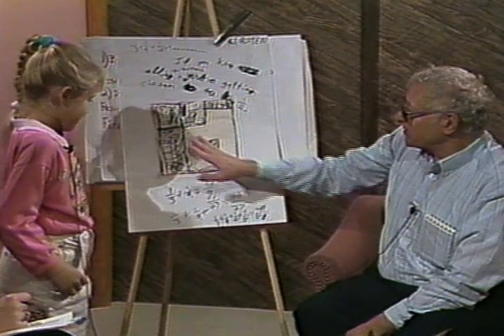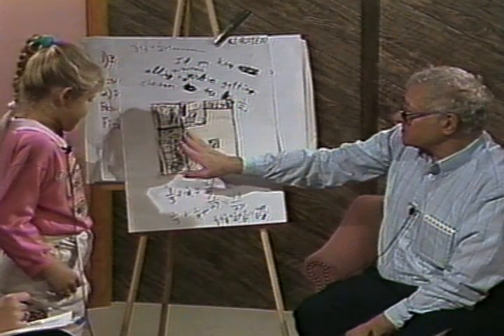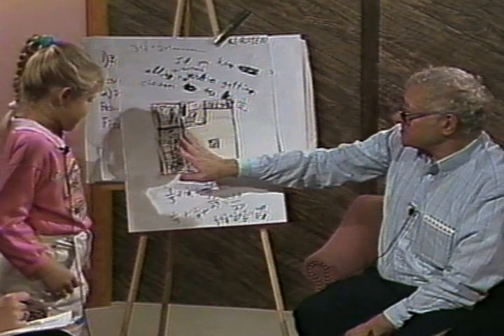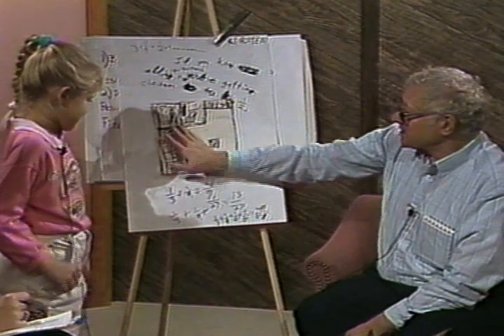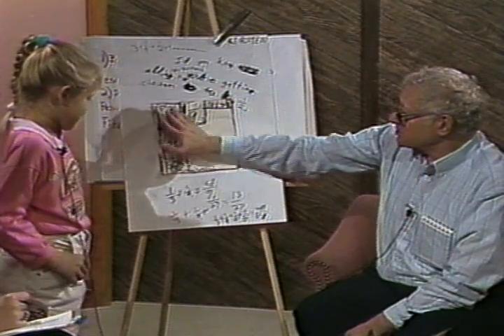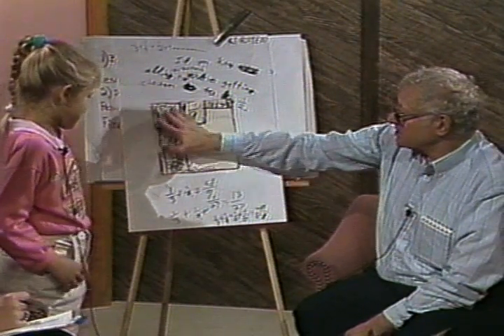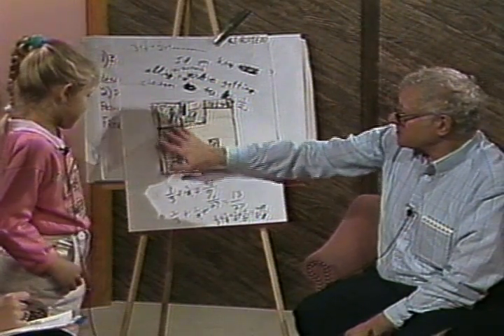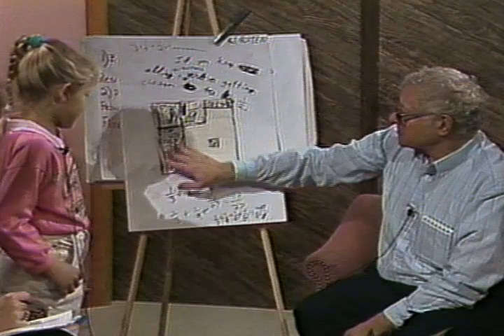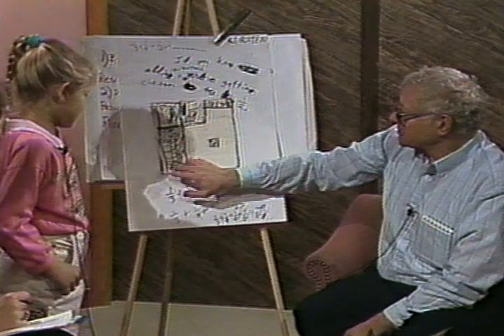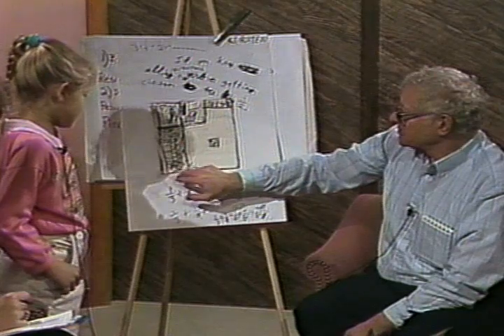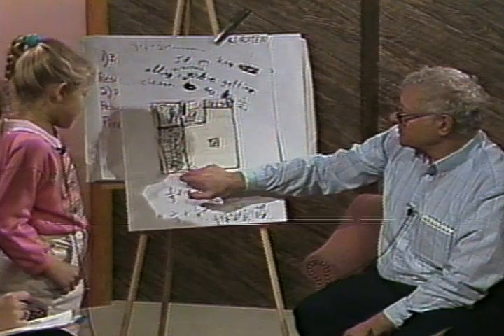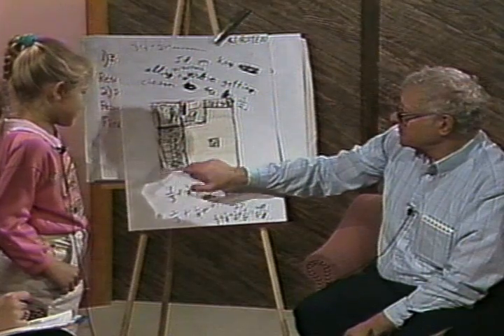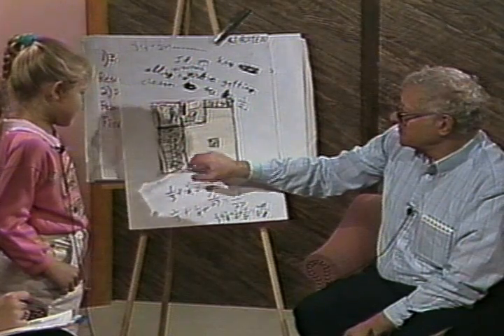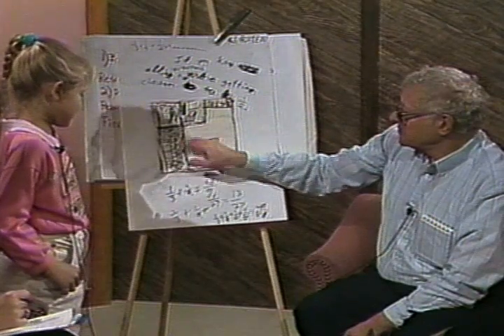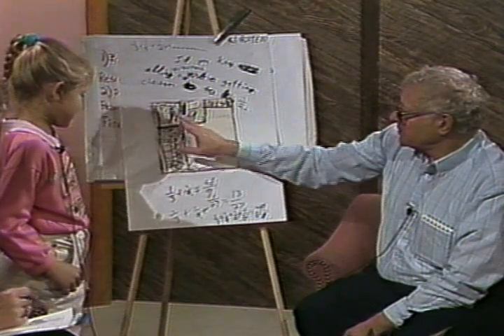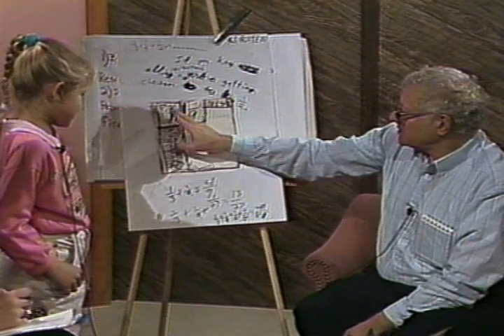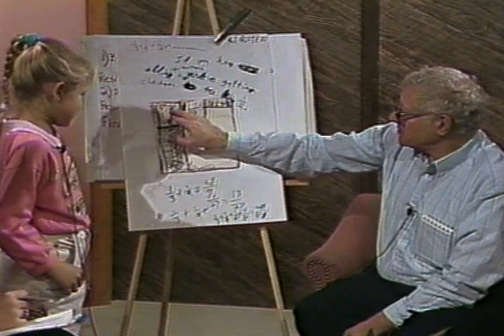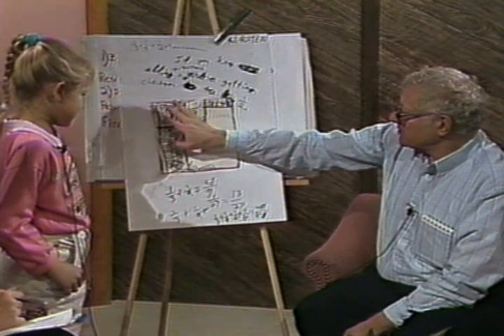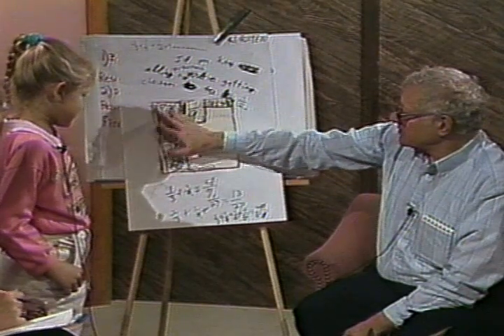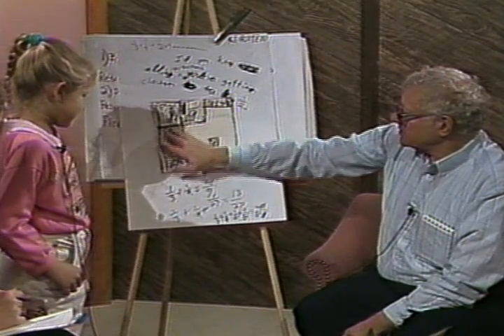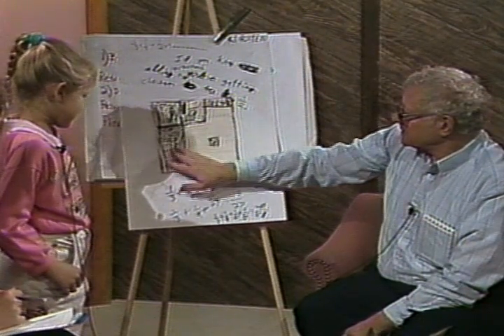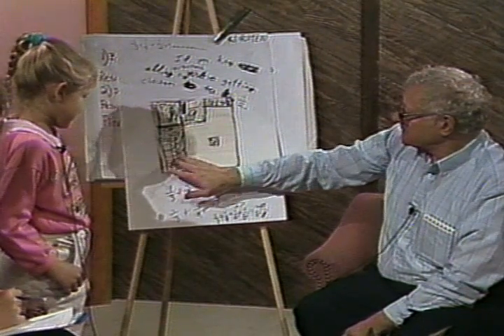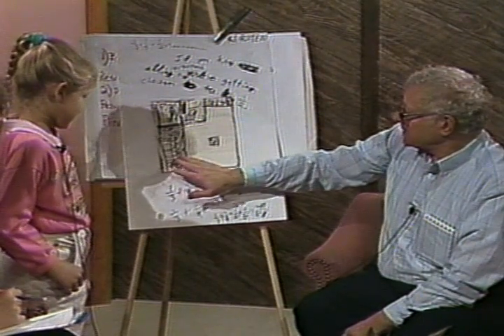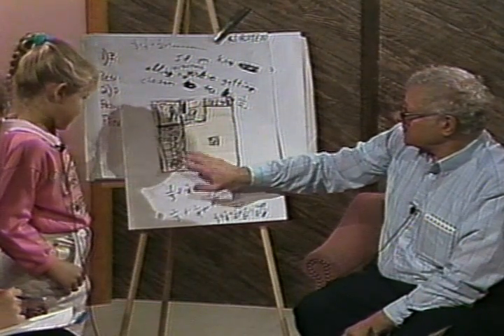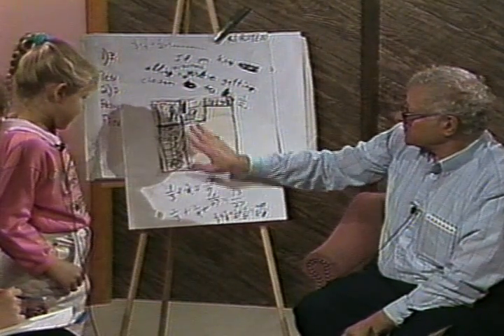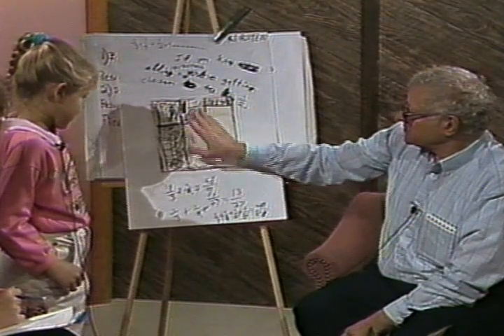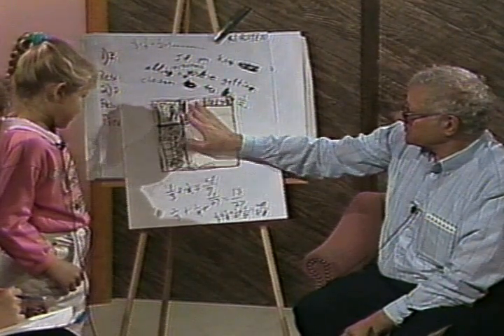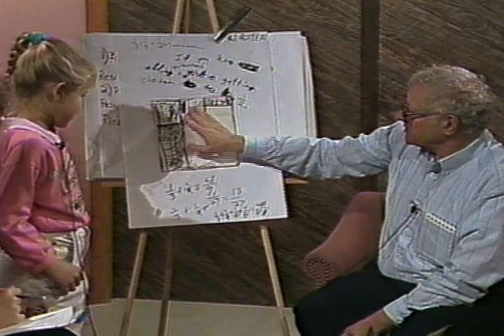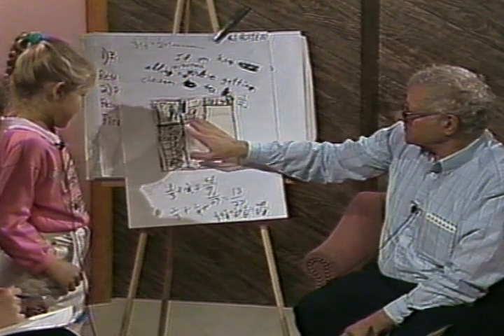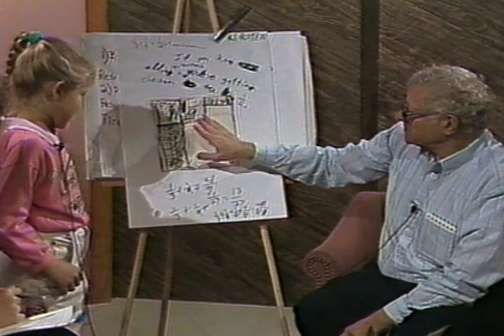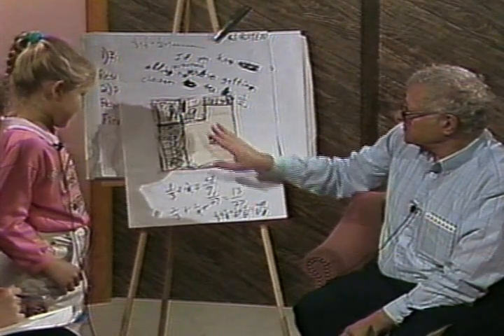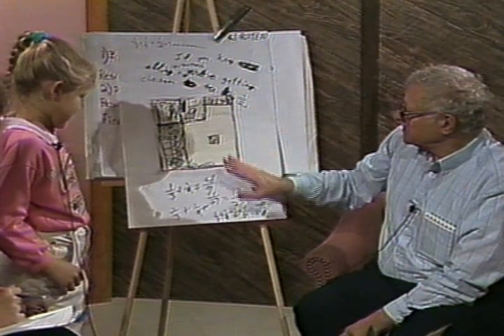And what is this section here? A third. That's a third. And this over here? A ninth.